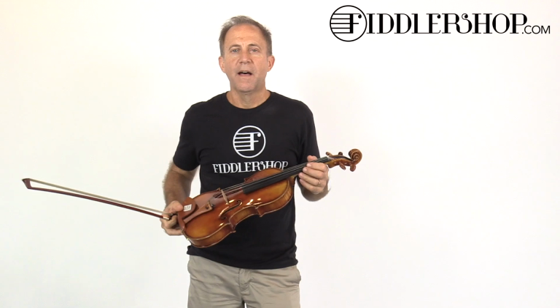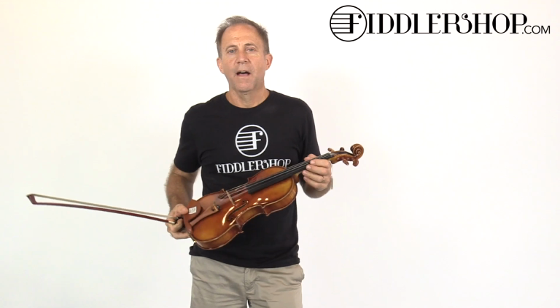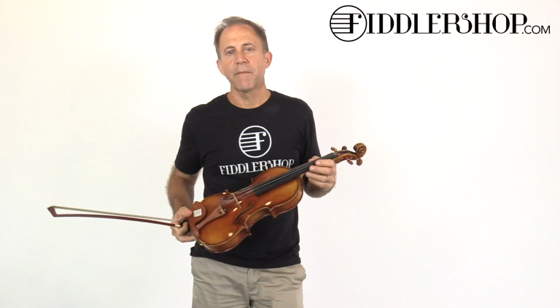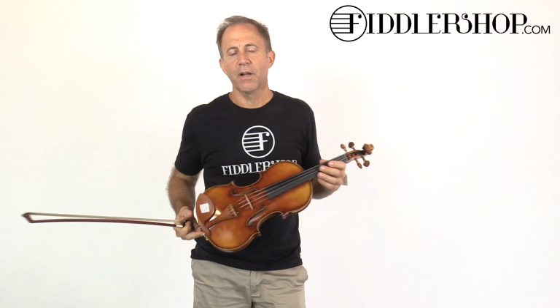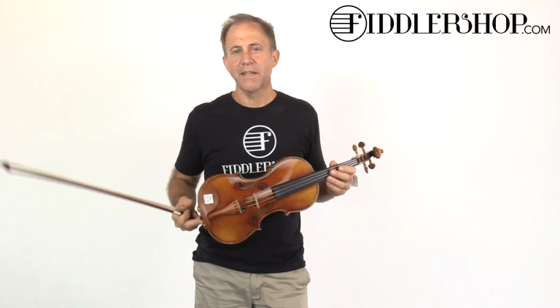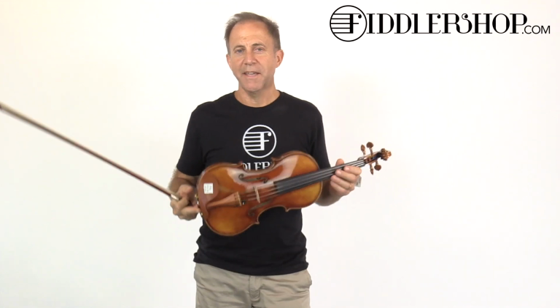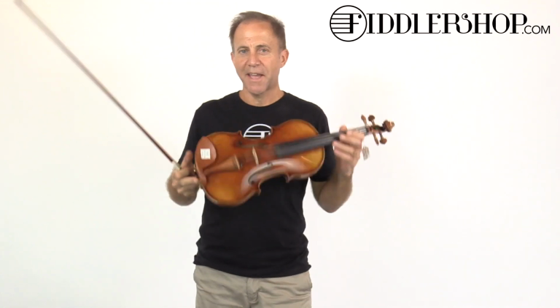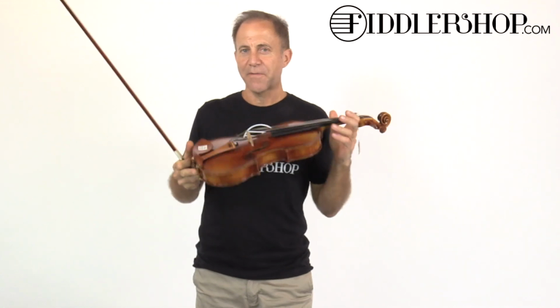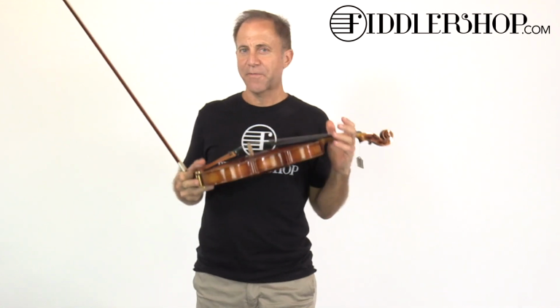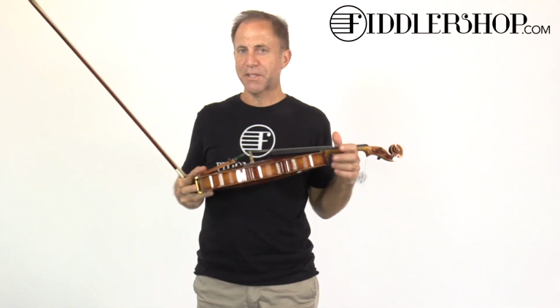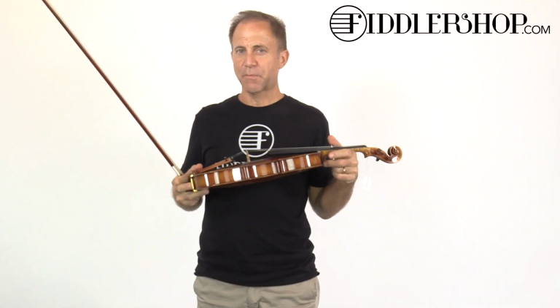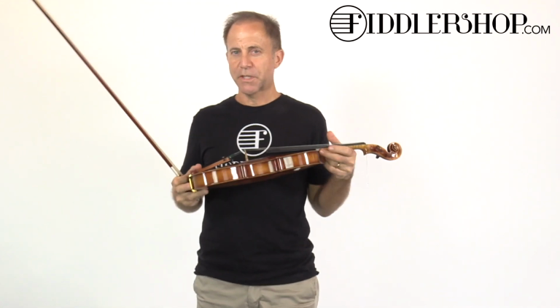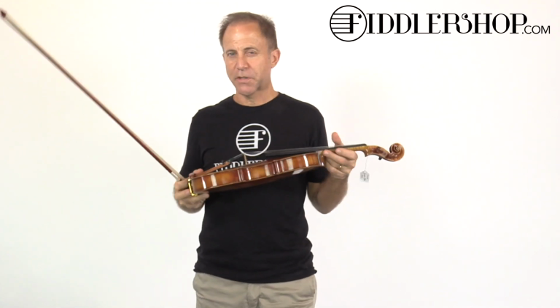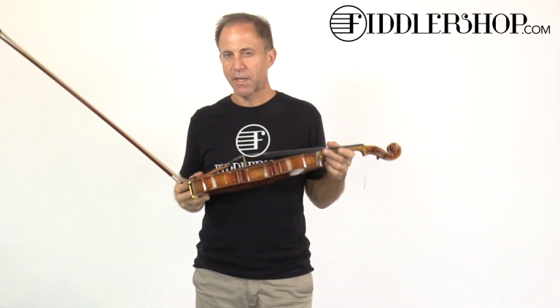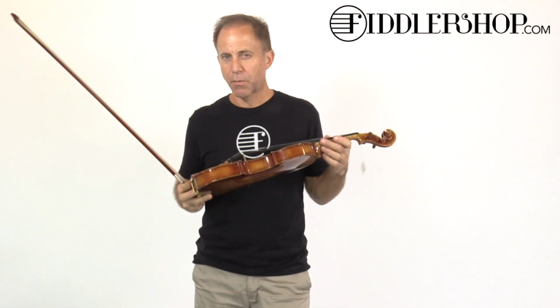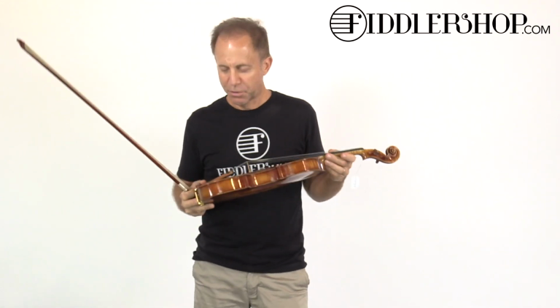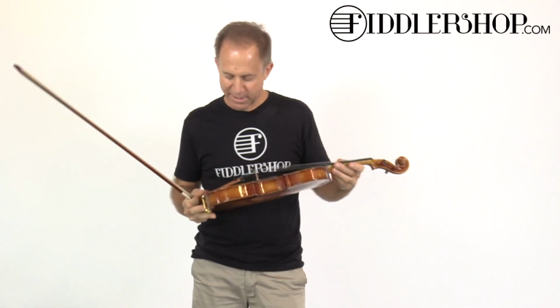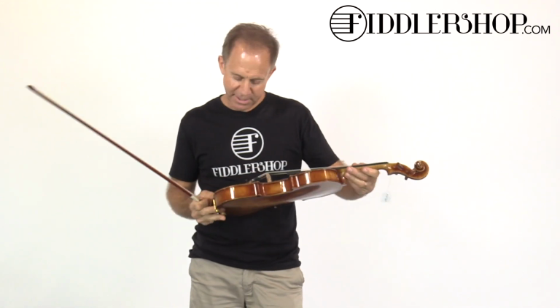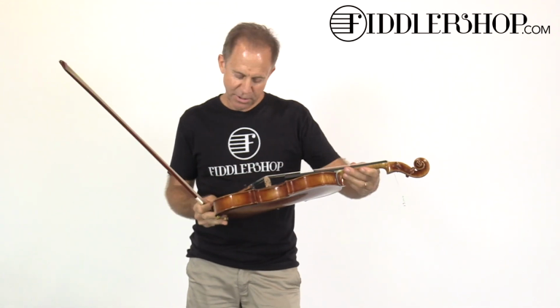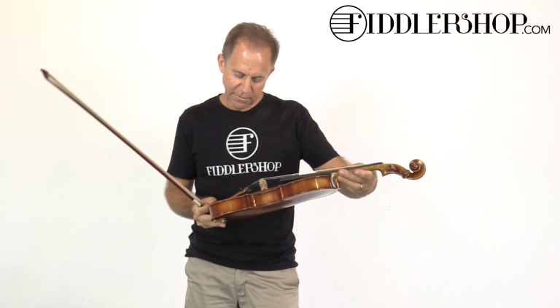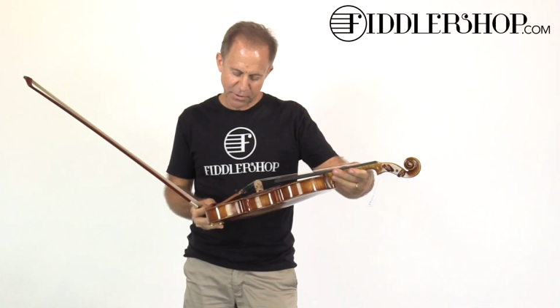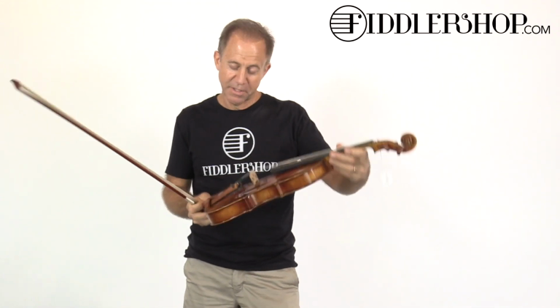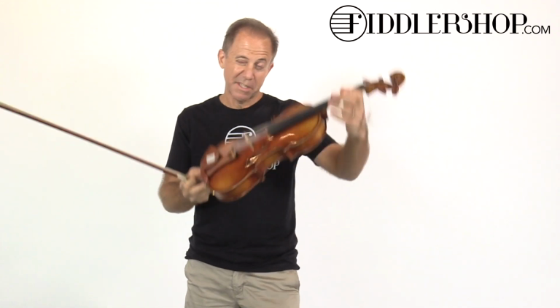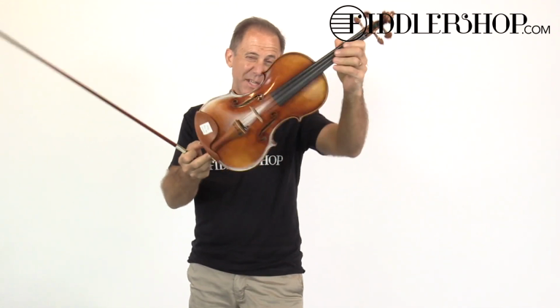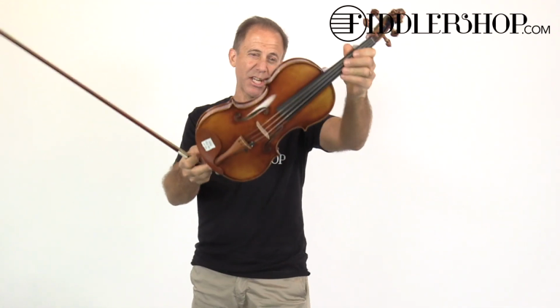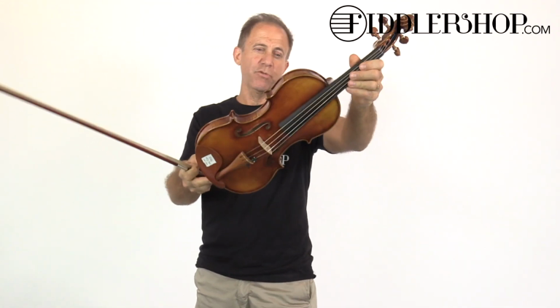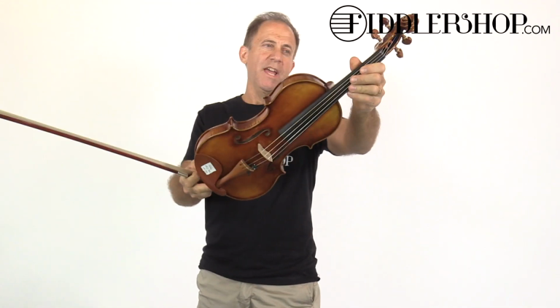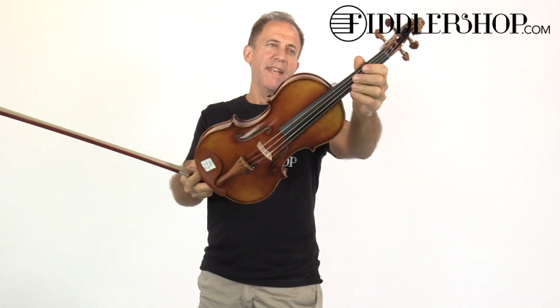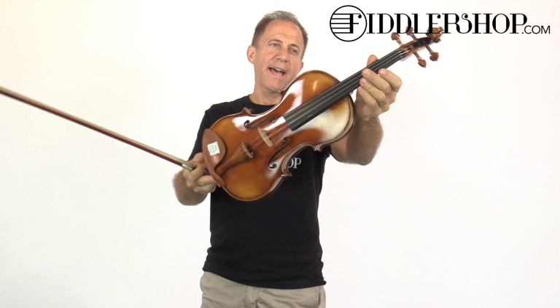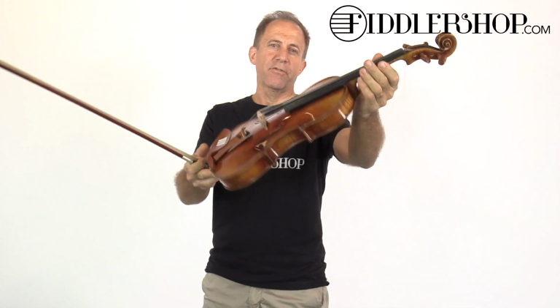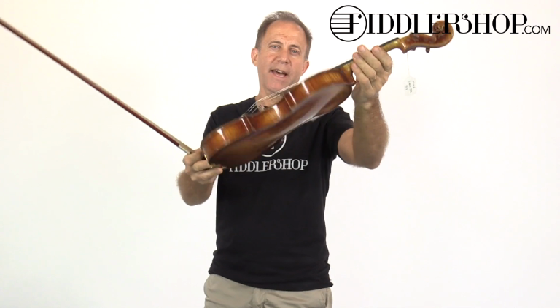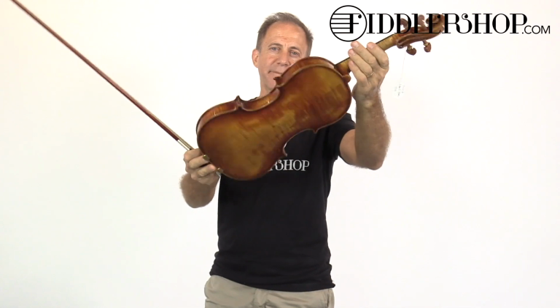Hi, Molly. I have three instruments that I want you to listen to. The first one is this Ming Zhengju 909.